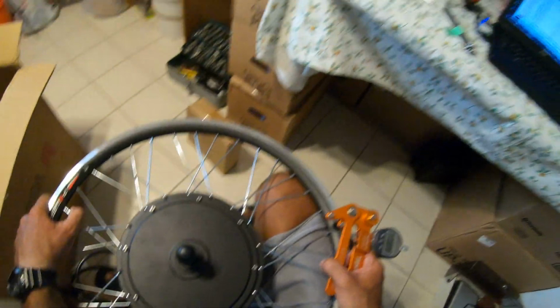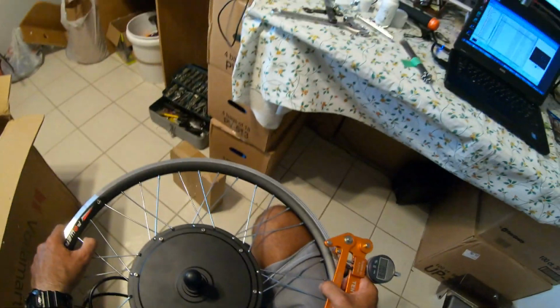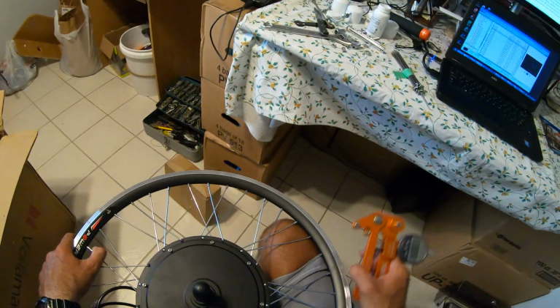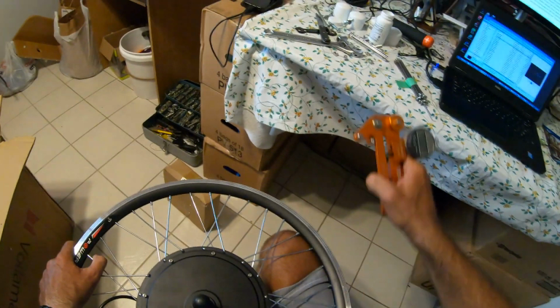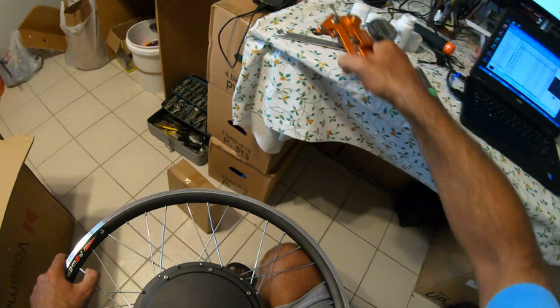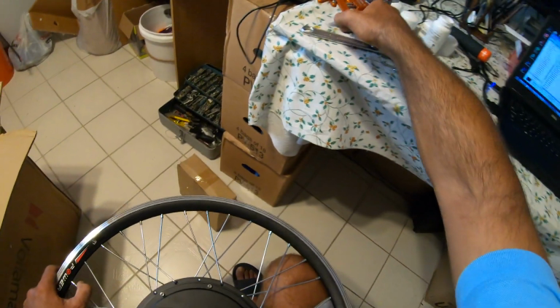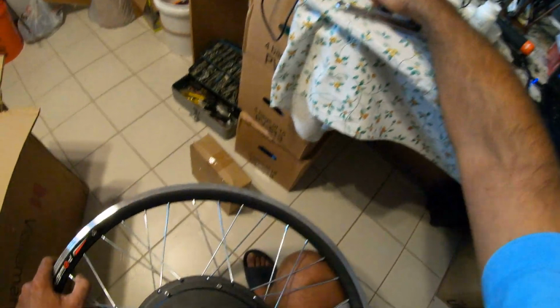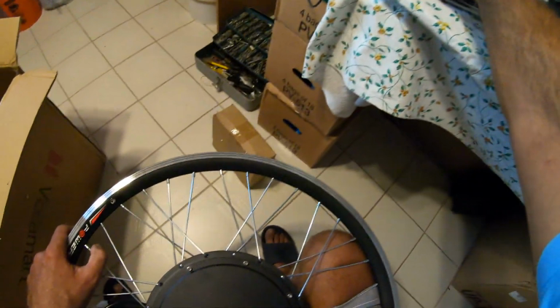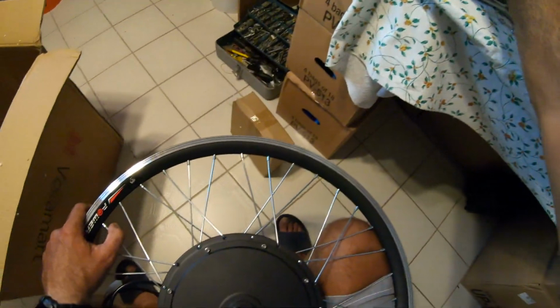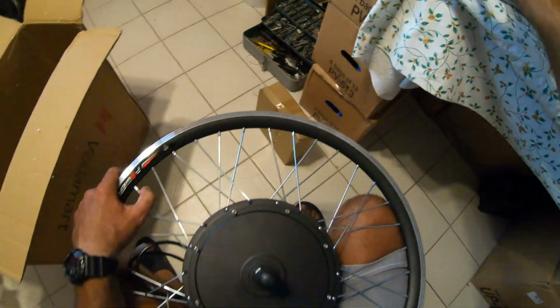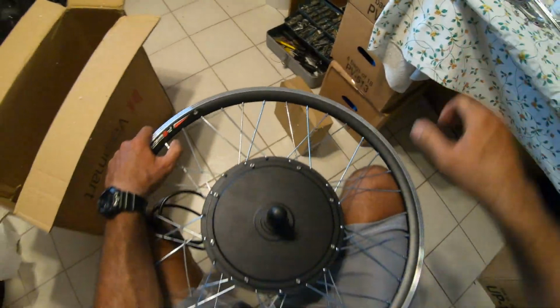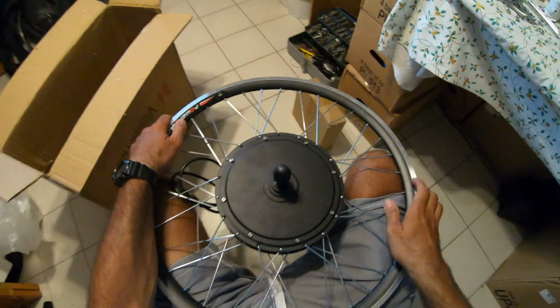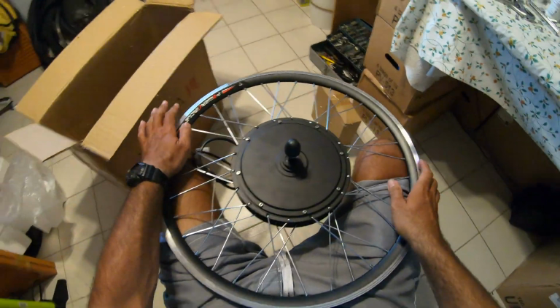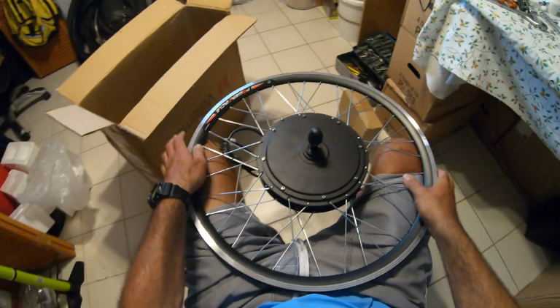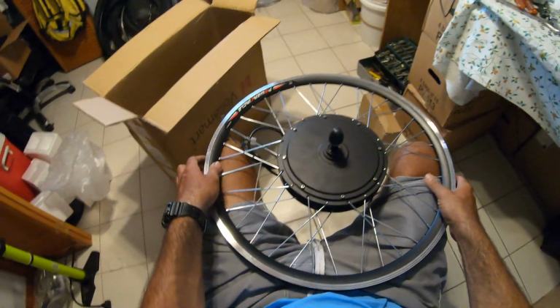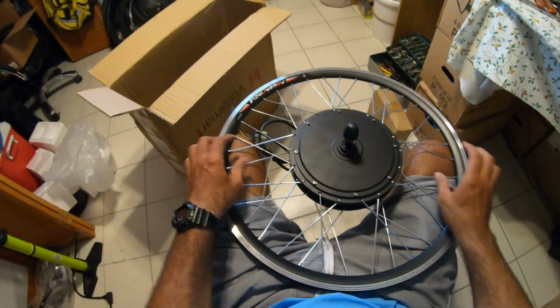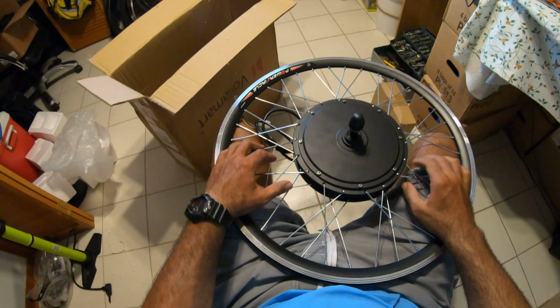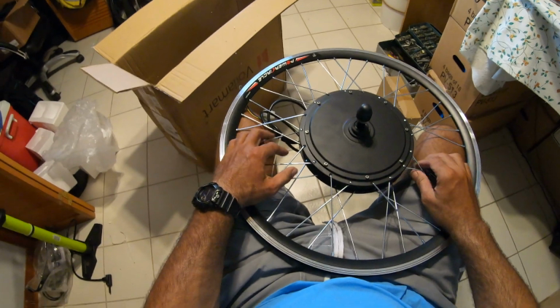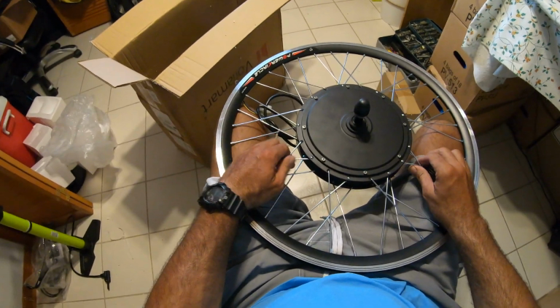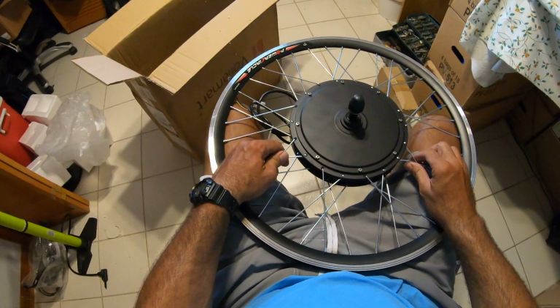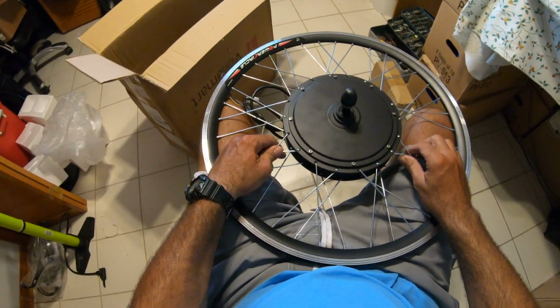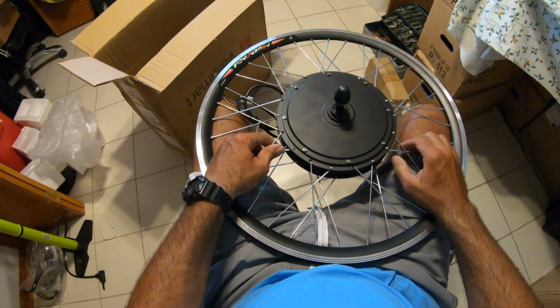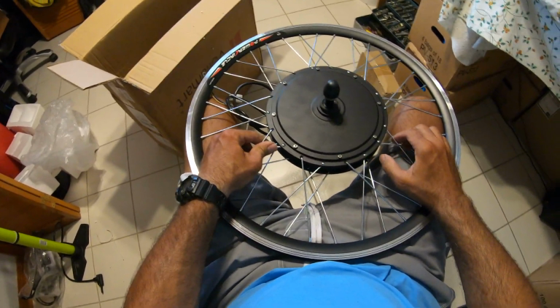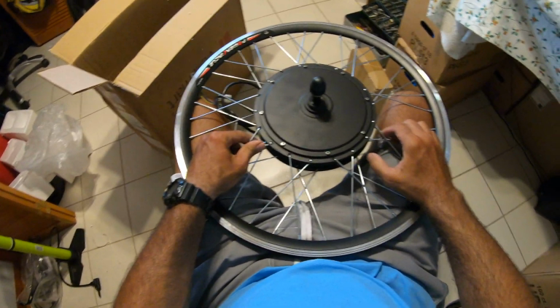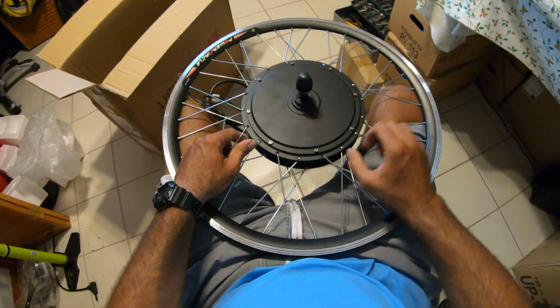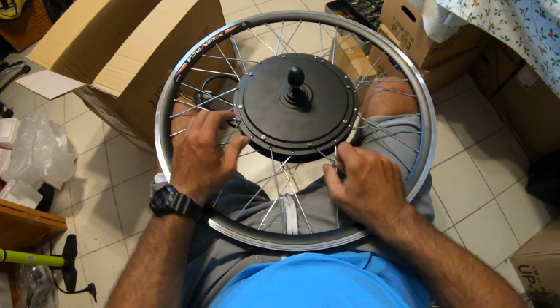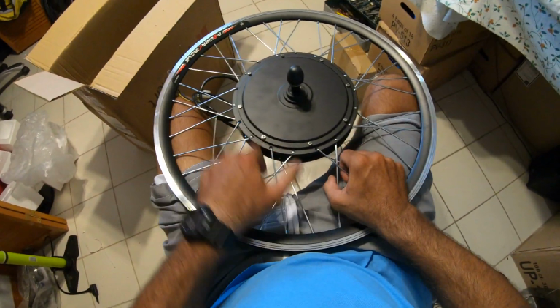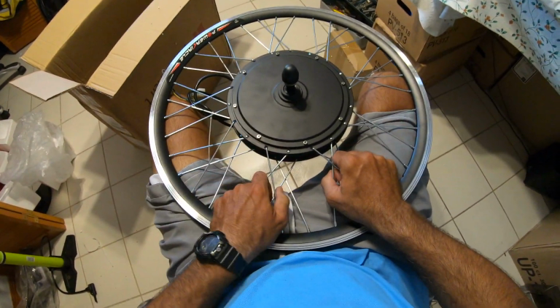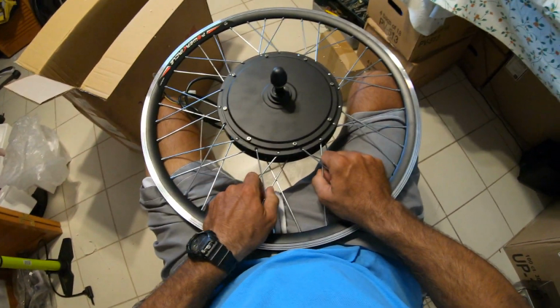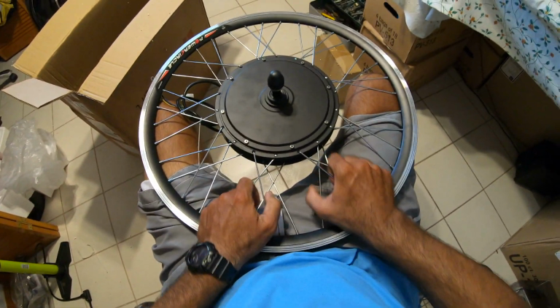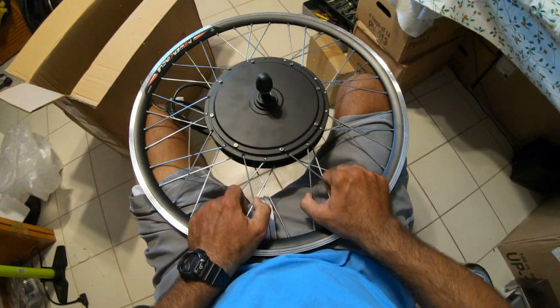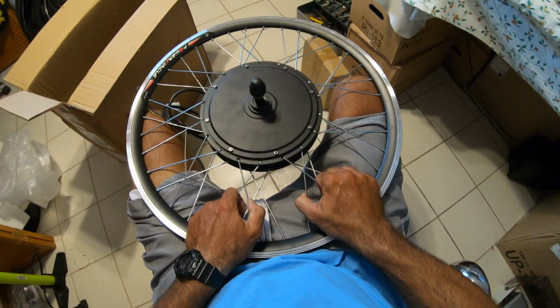I just want to have a record of how it was before I take it apart, in case I forget how it came.